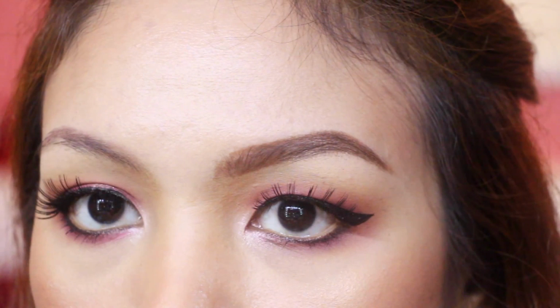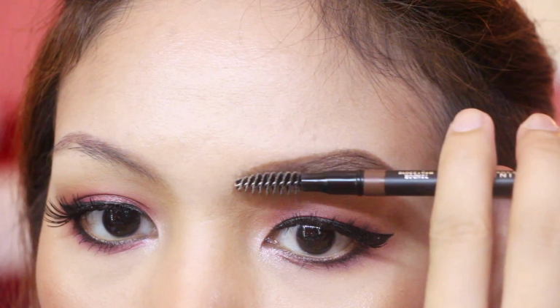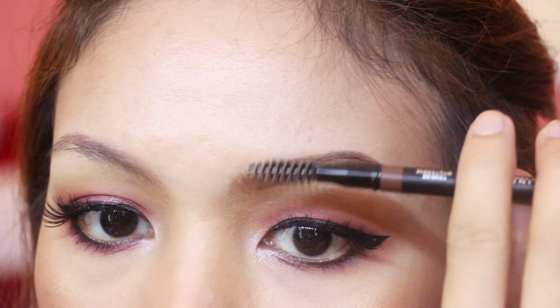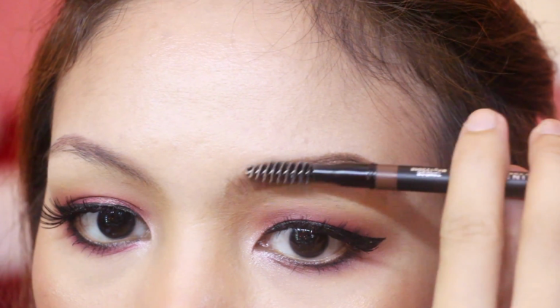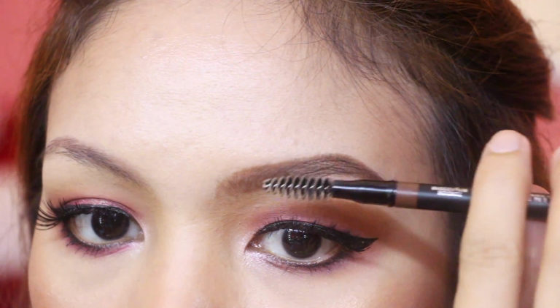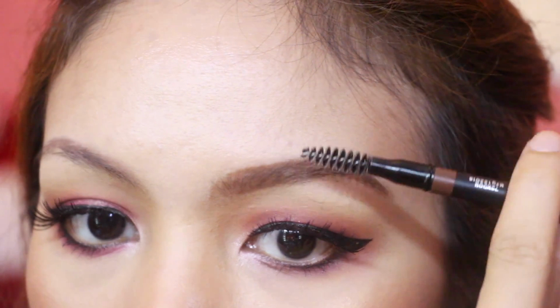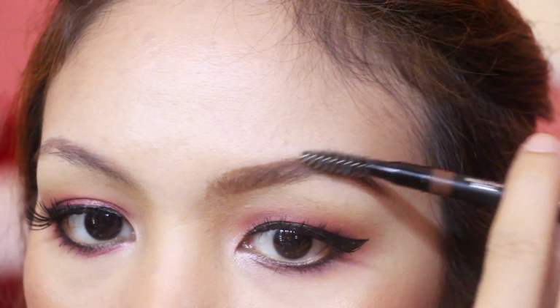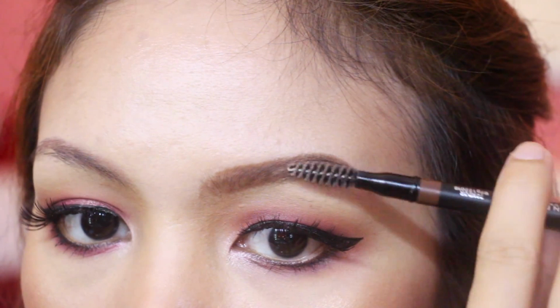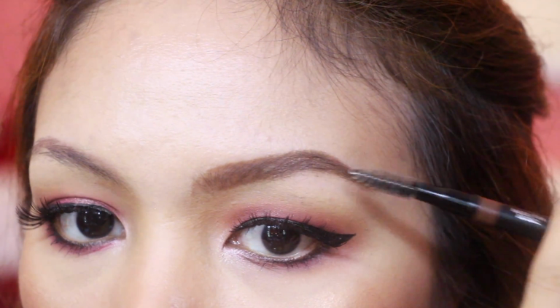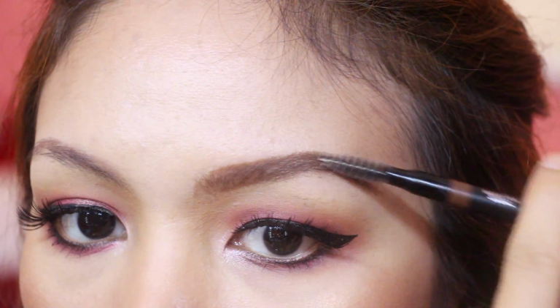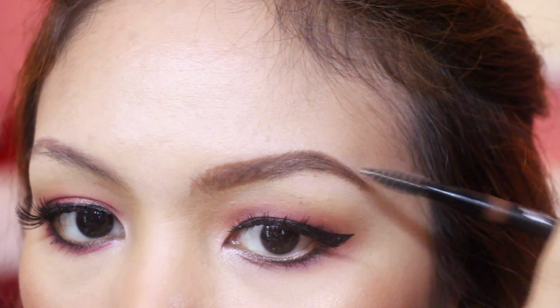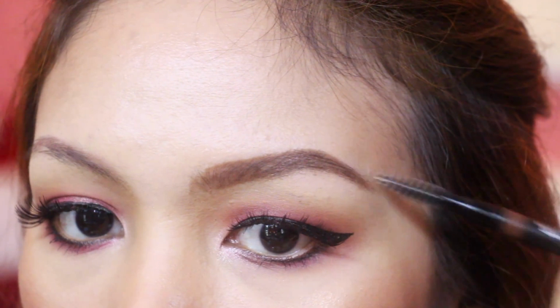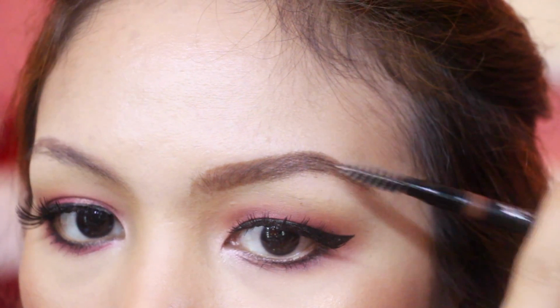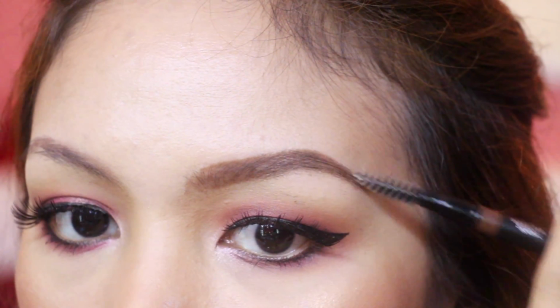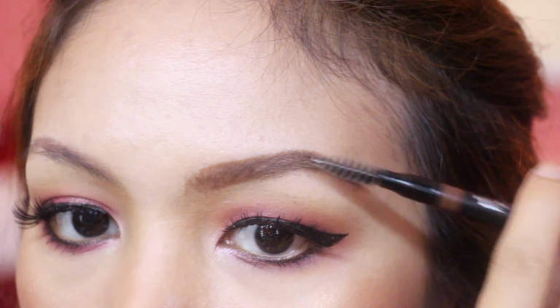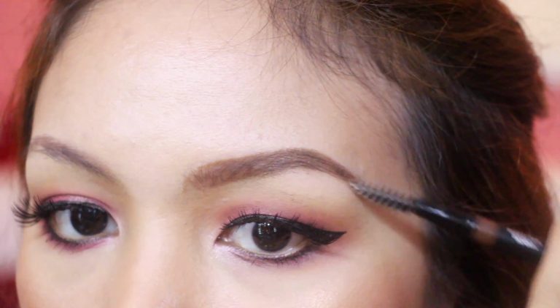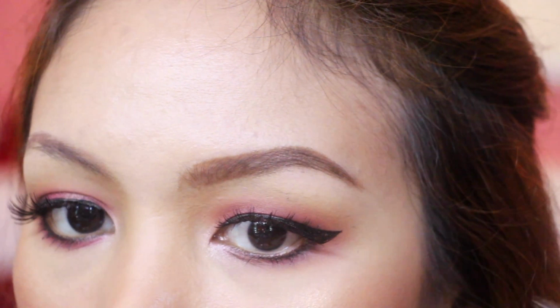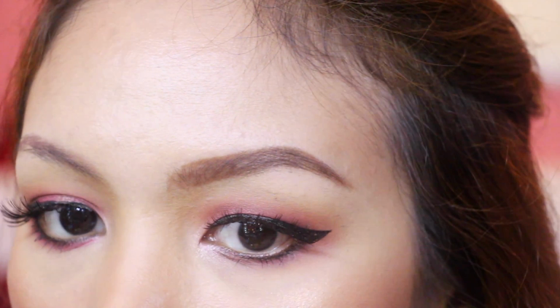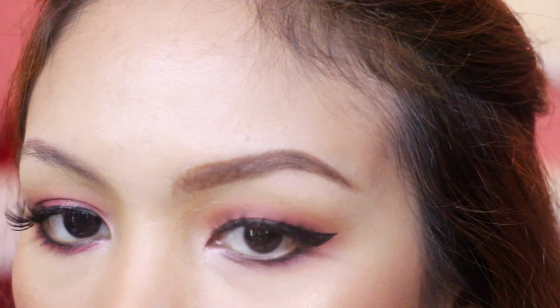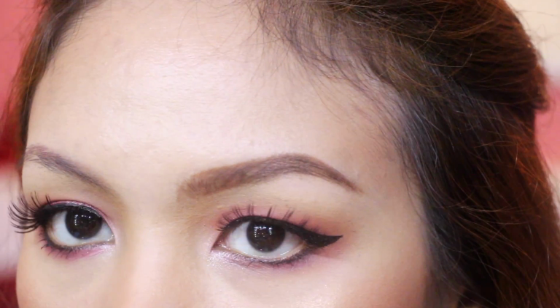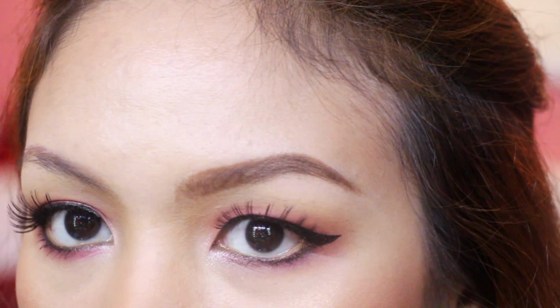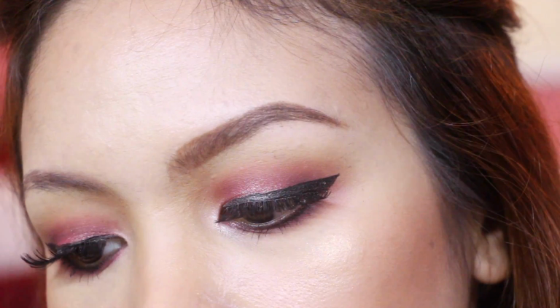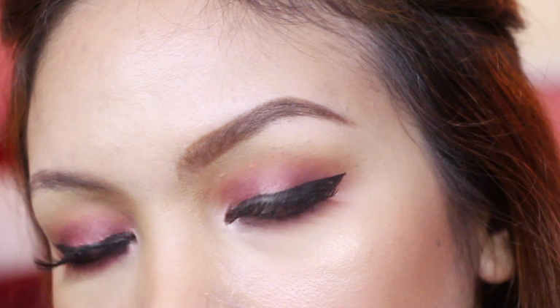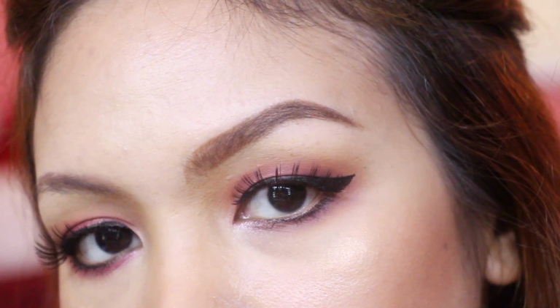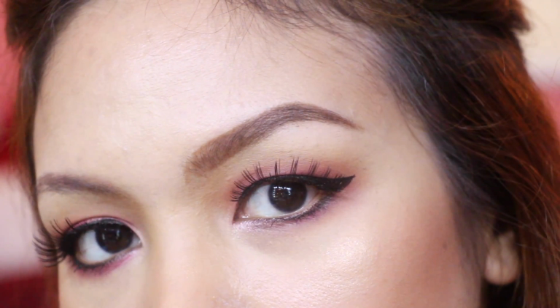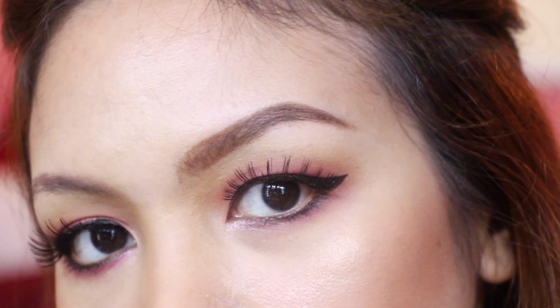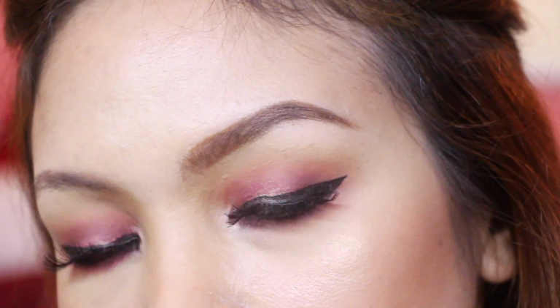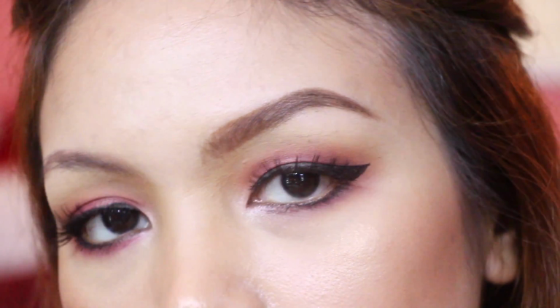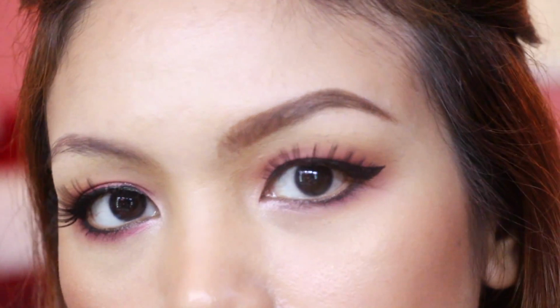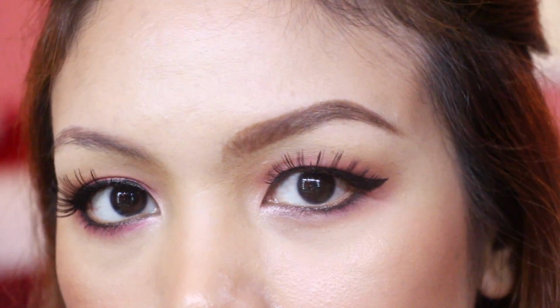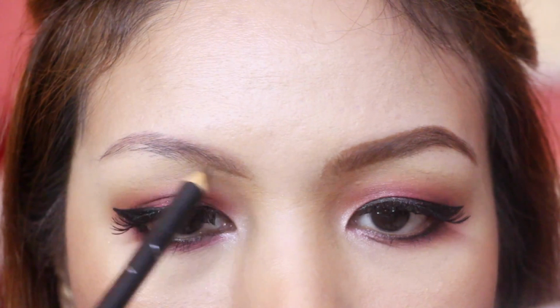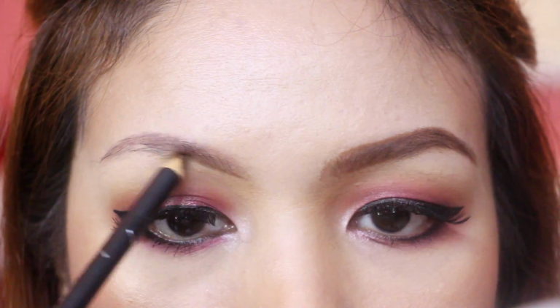And for a more natural look, brush off the excess with a spoolie and voila! May kilay na tayo, mga girls! Ang bilis lang, di ba?